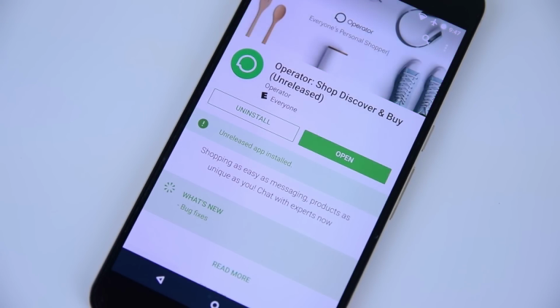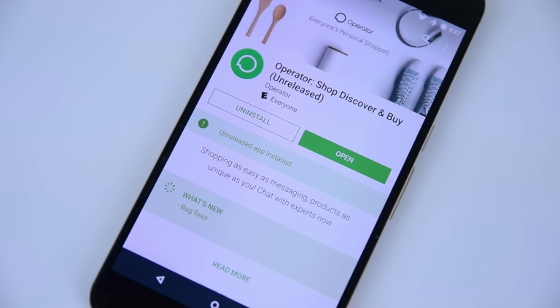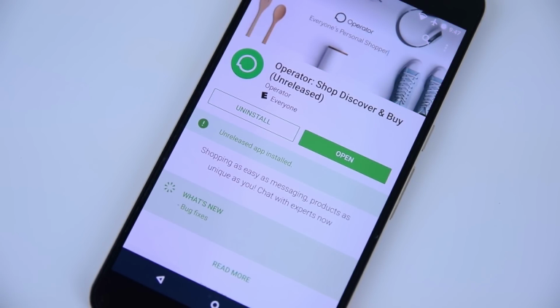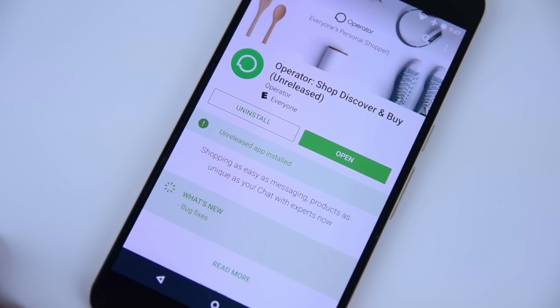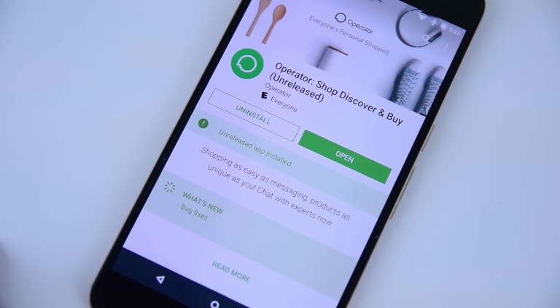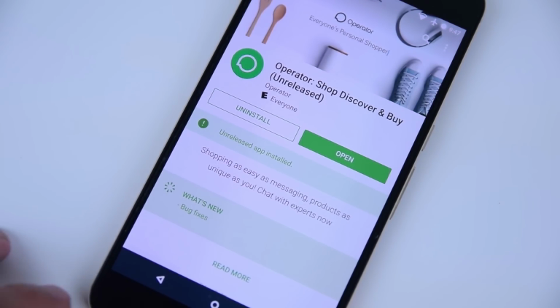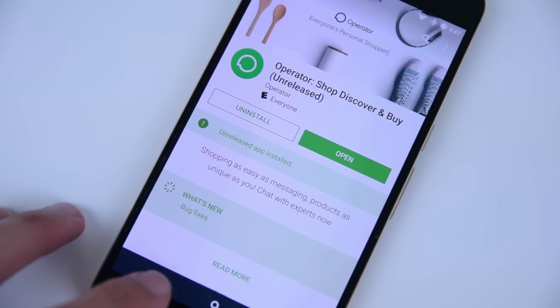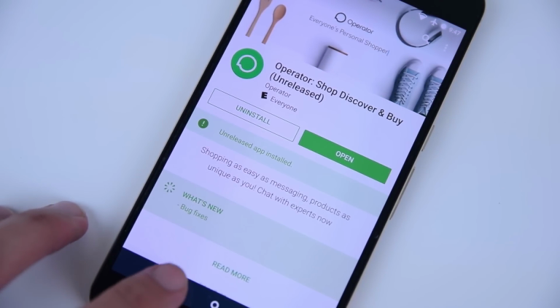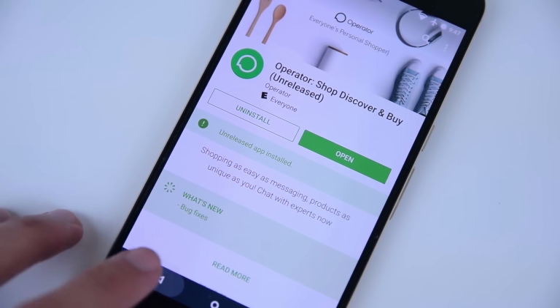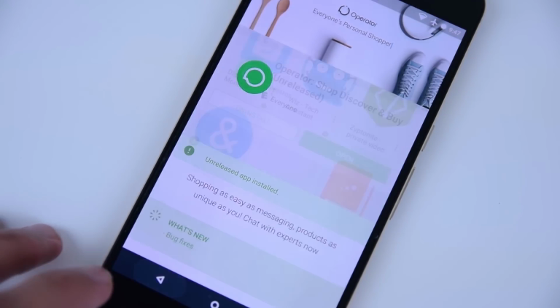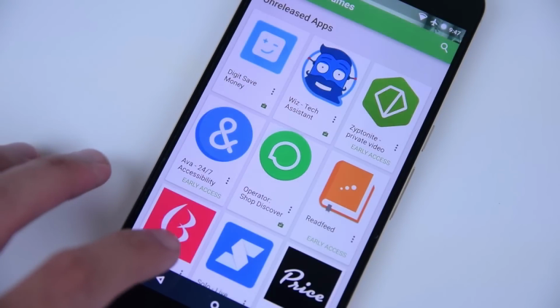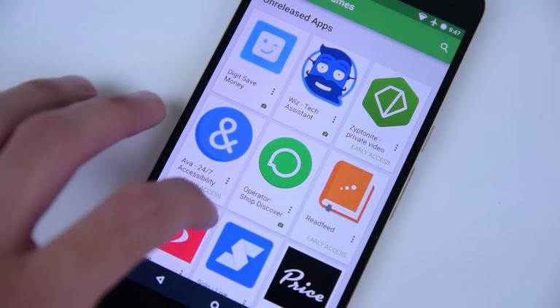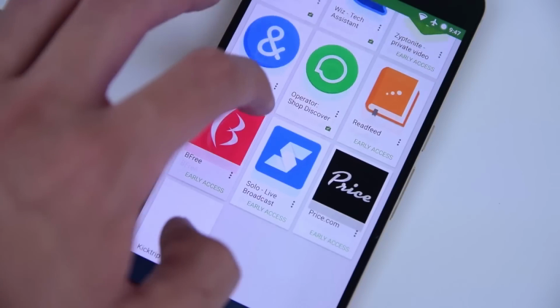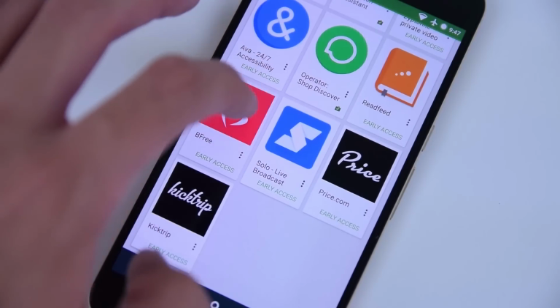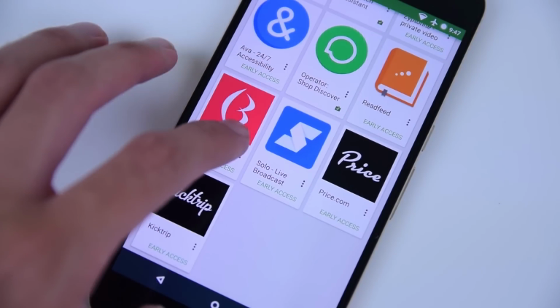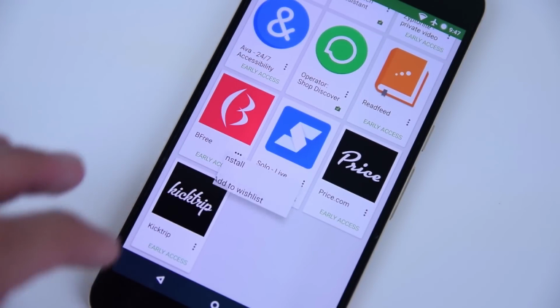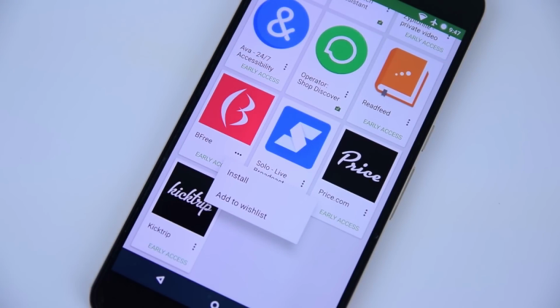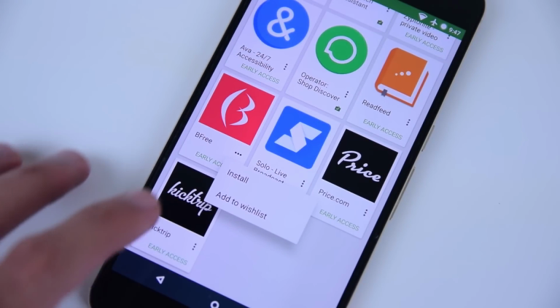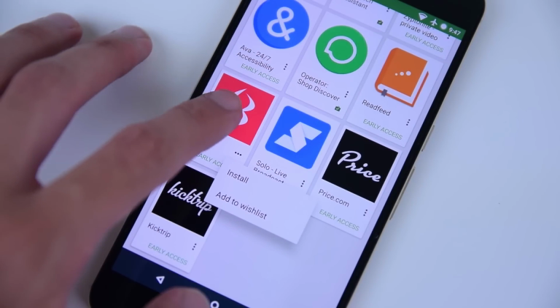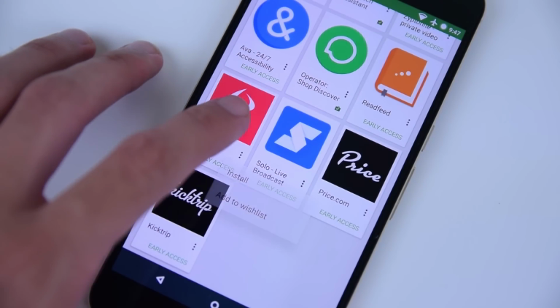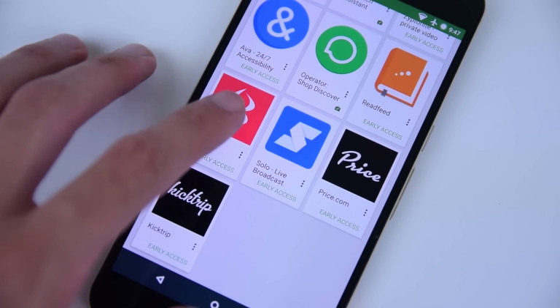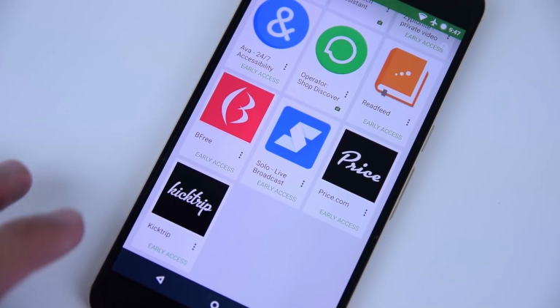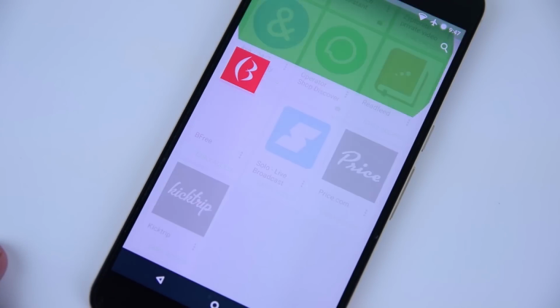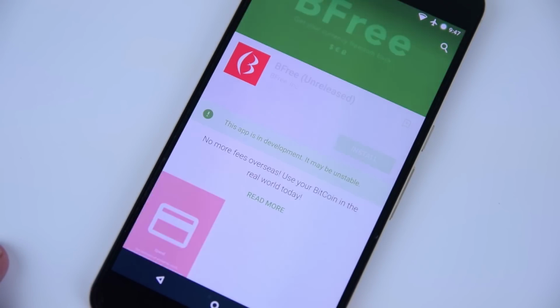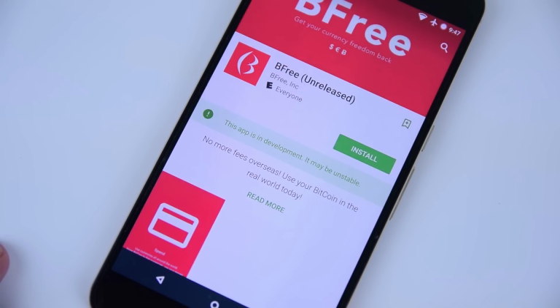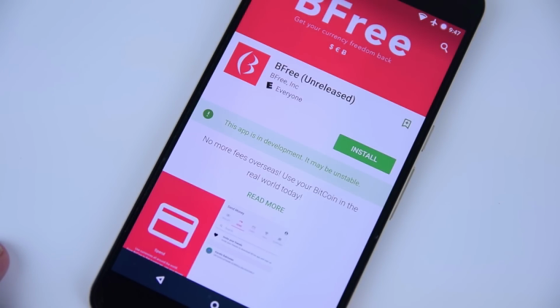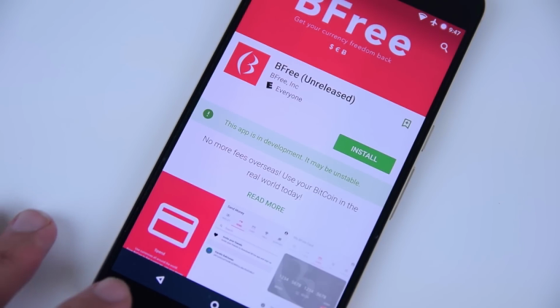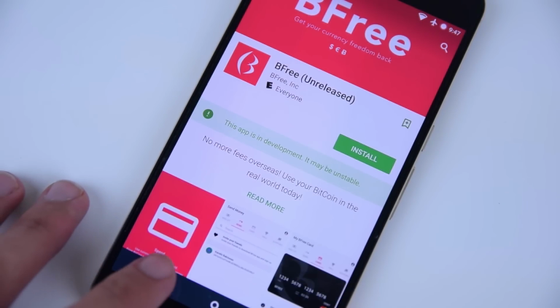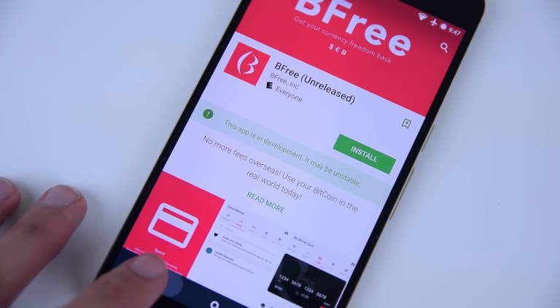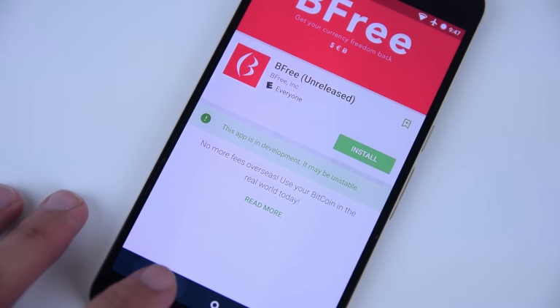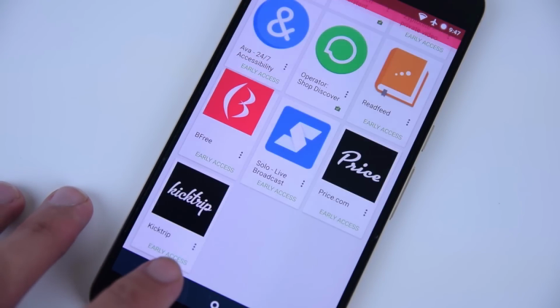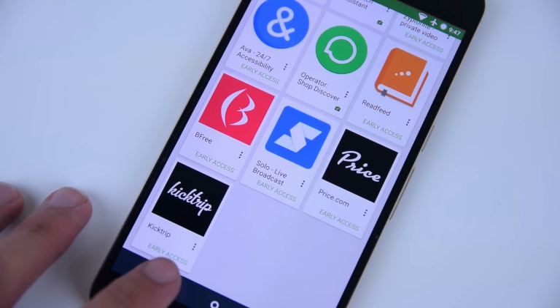These are beta applications, so anyone can install these from the Google Play Store unless the developer sets a limit on the number of users permitted to join.